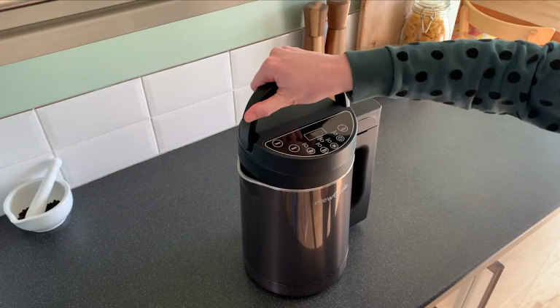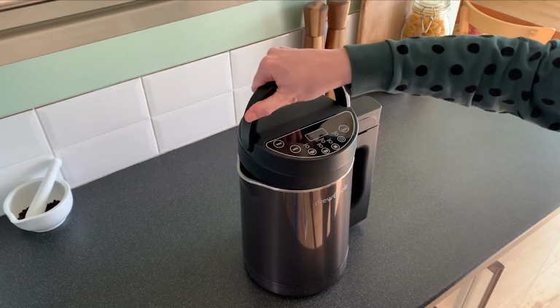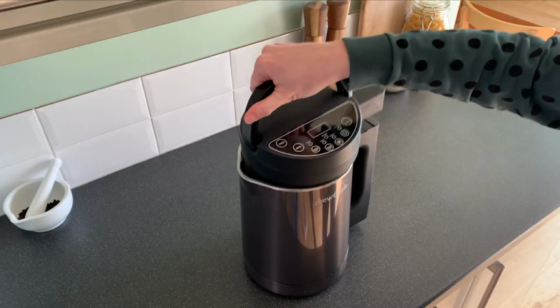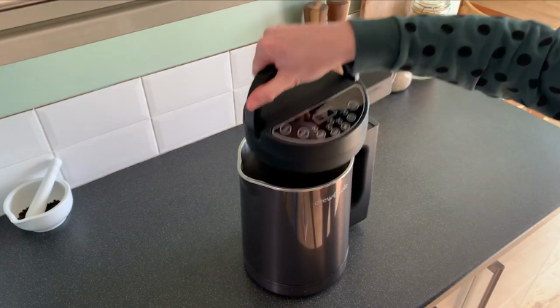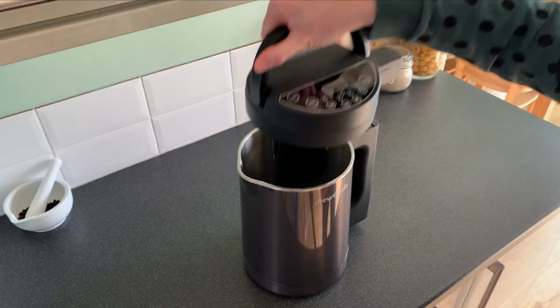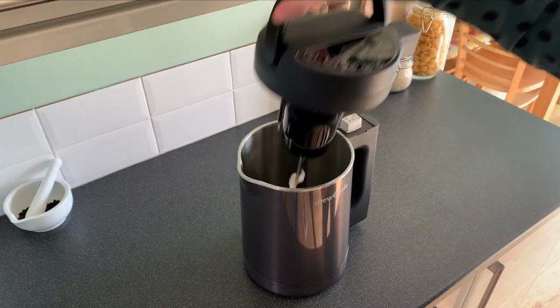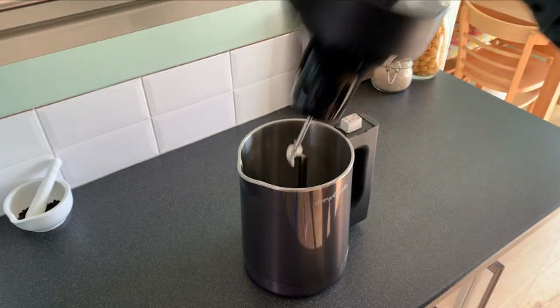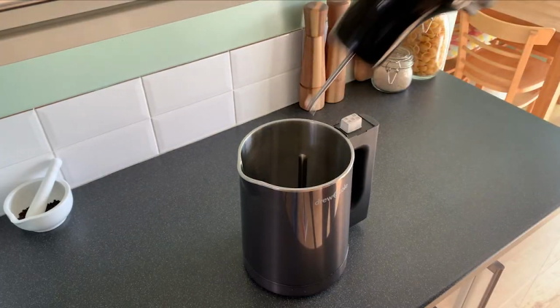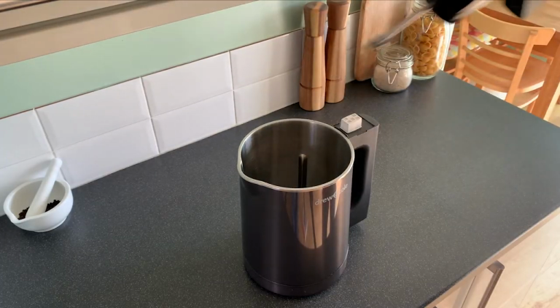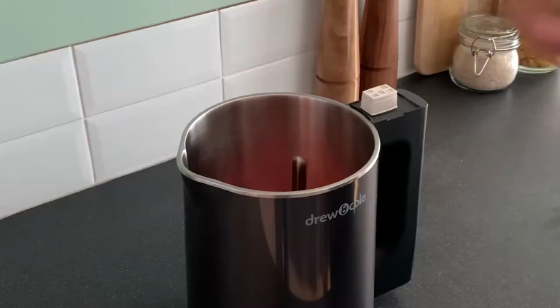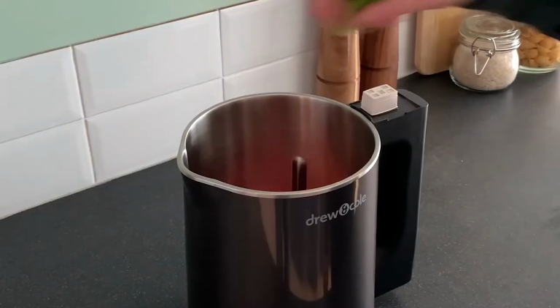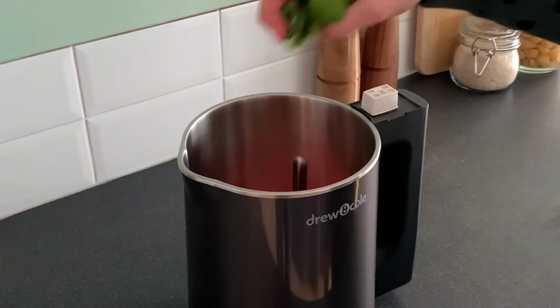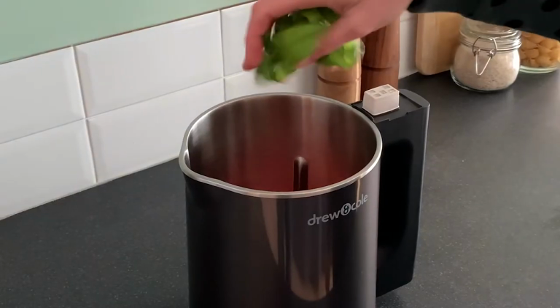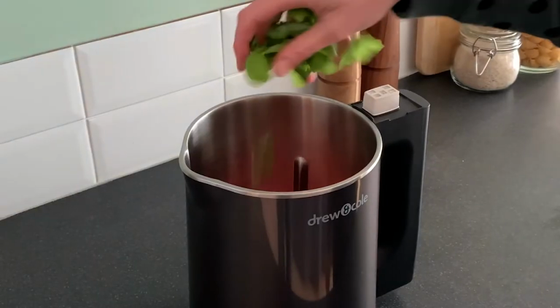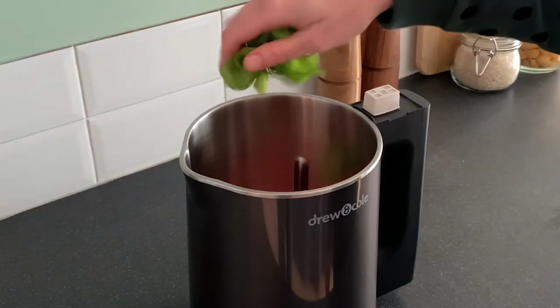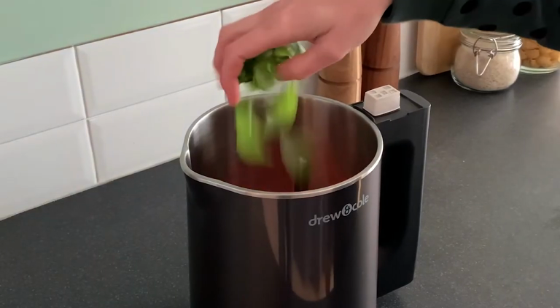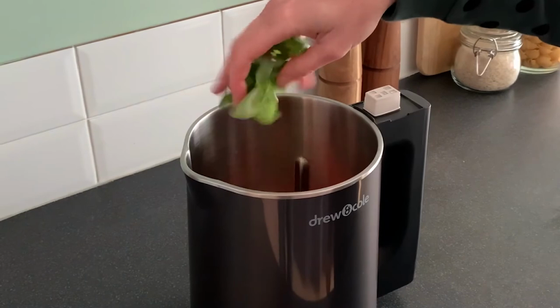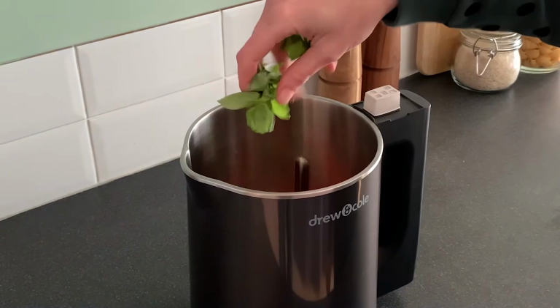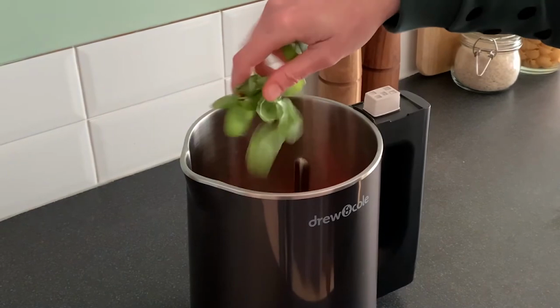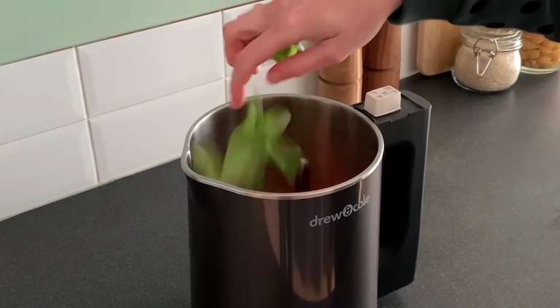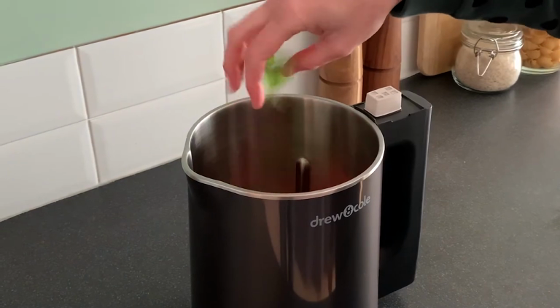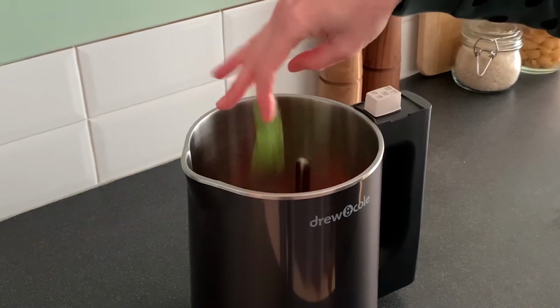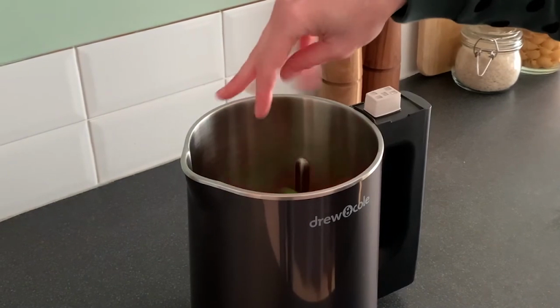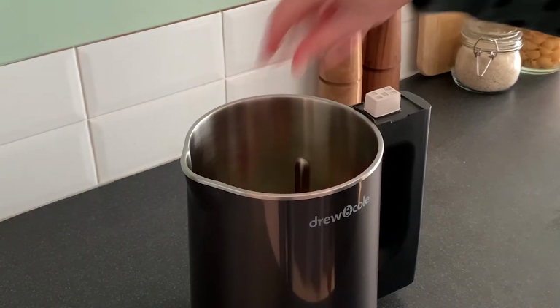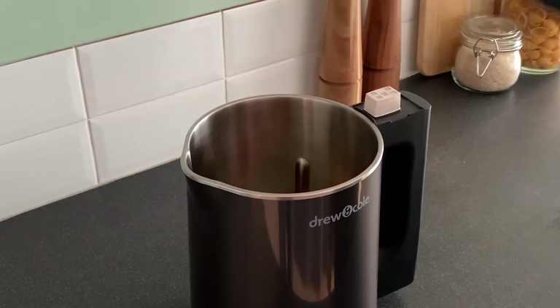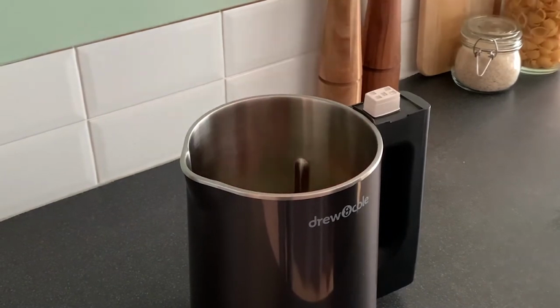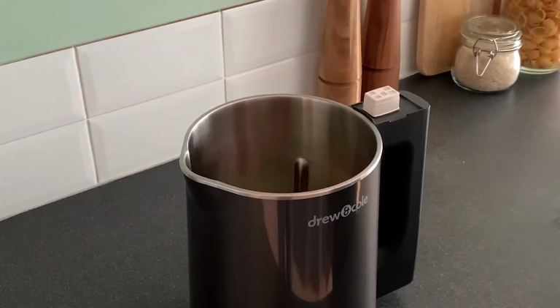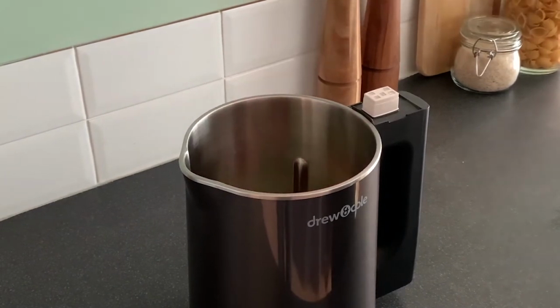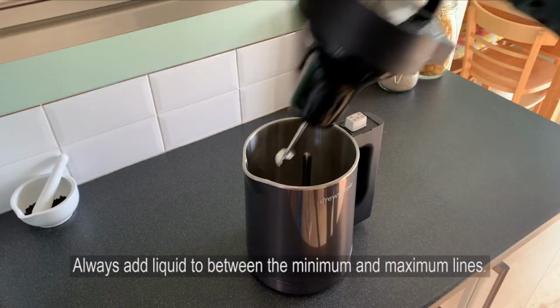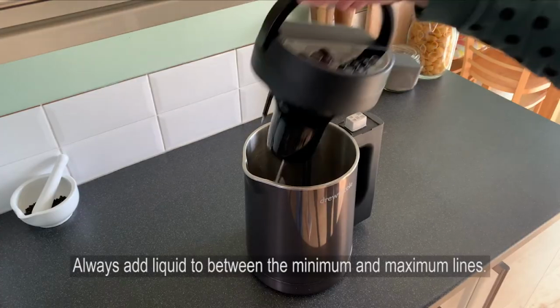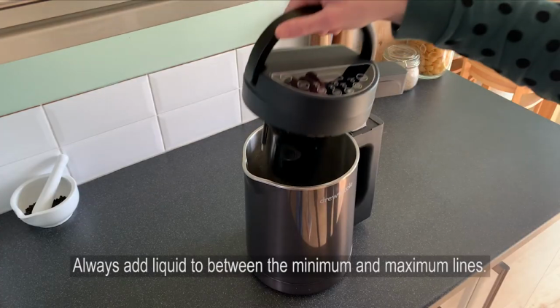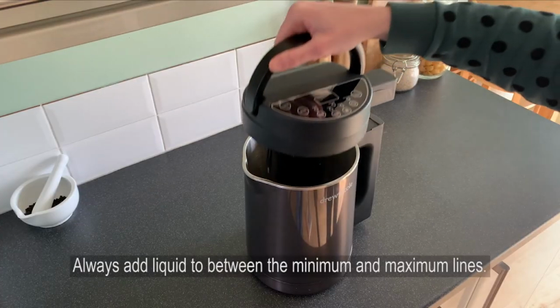Firstly, place all of your ingredients into your SoupChef Pro and place the lid back on top.